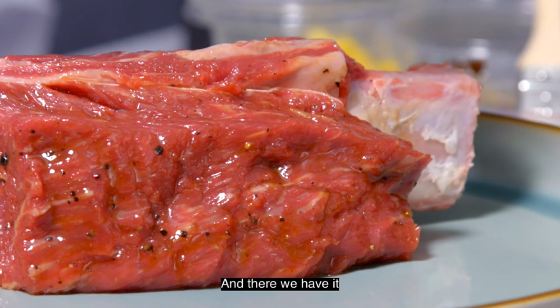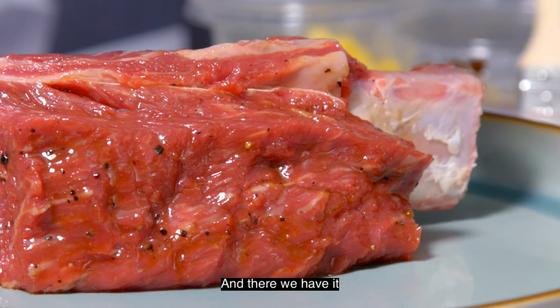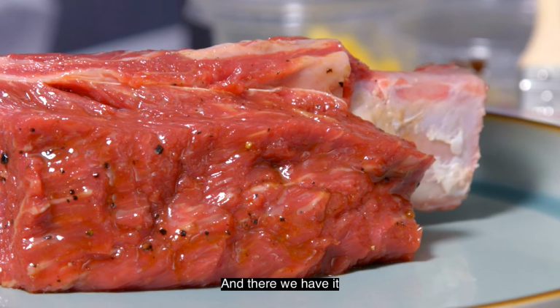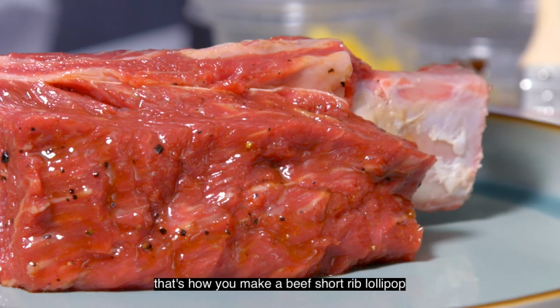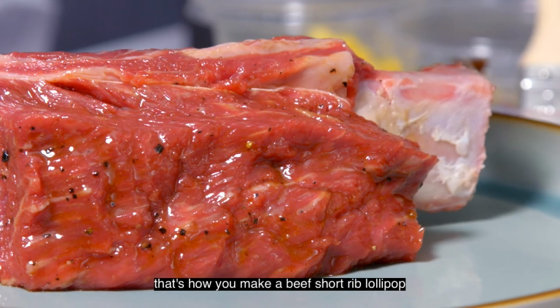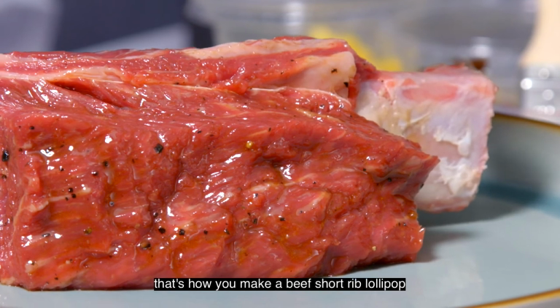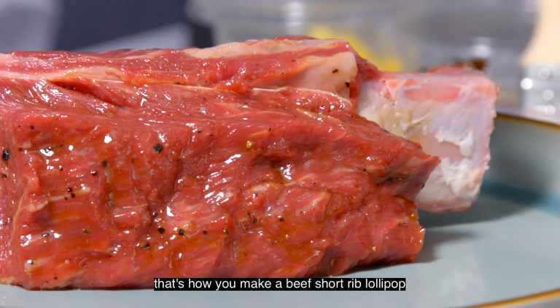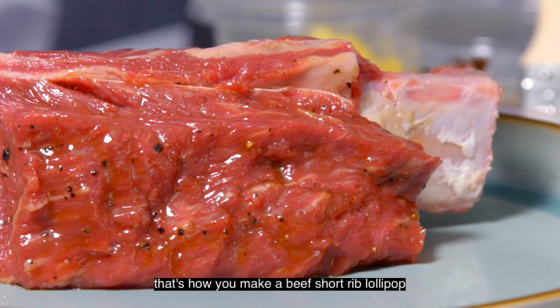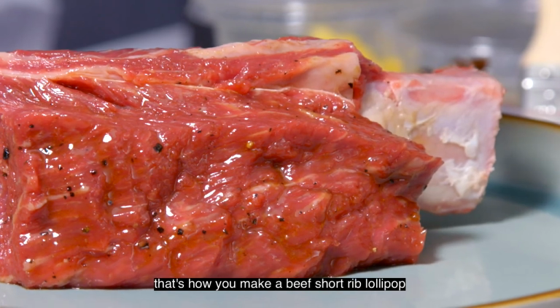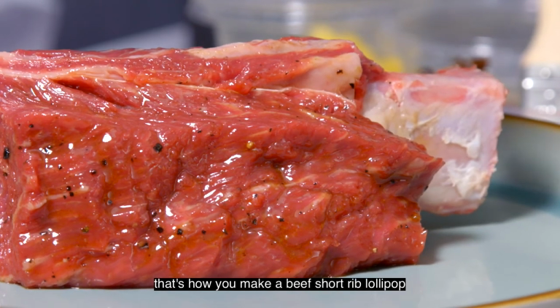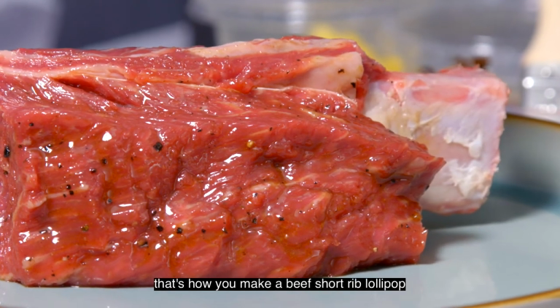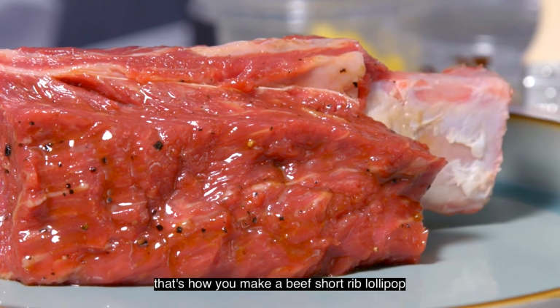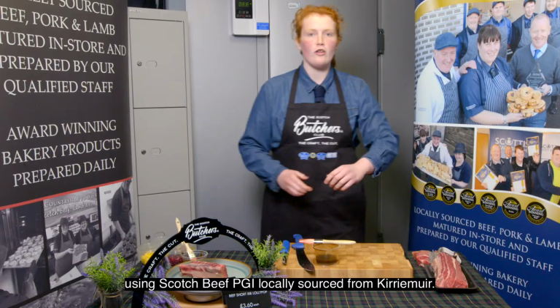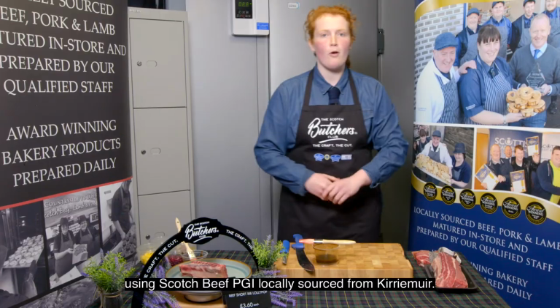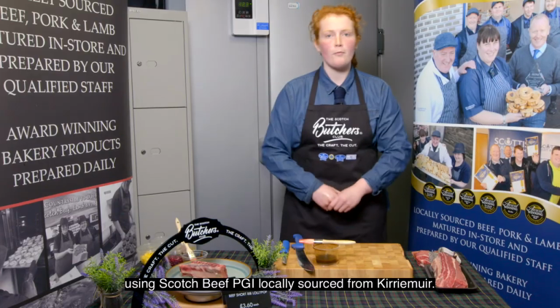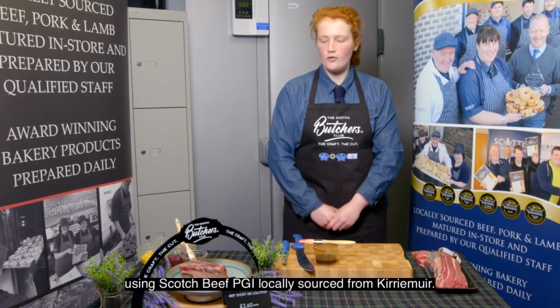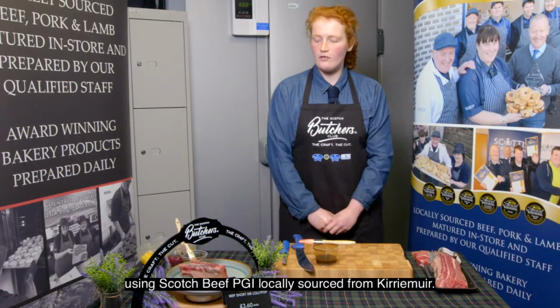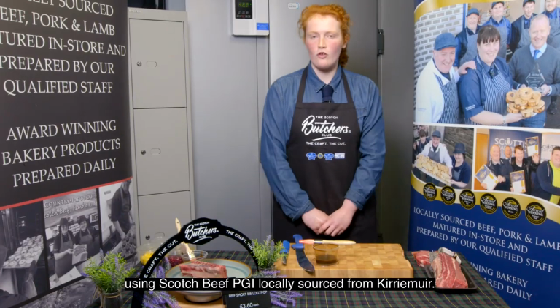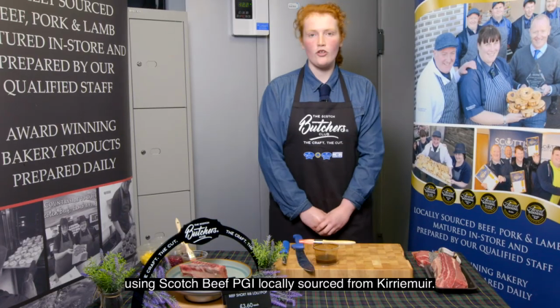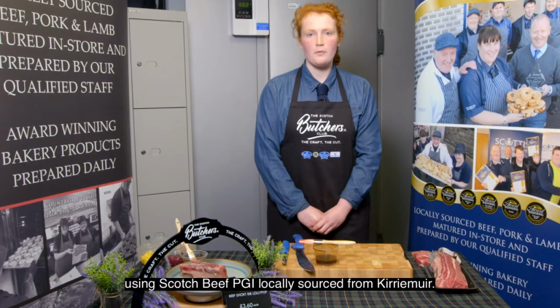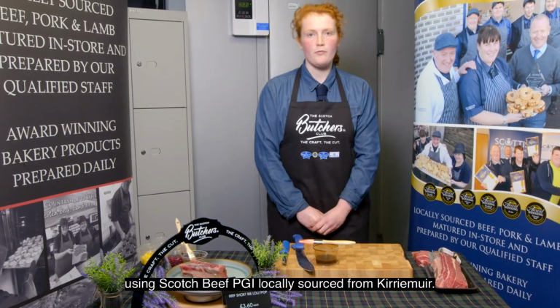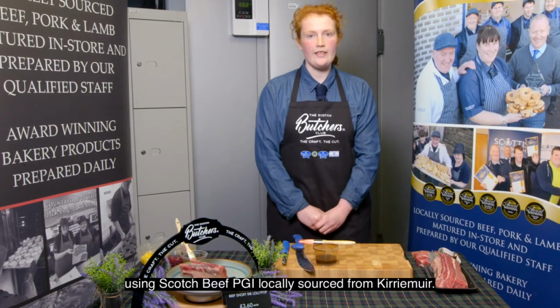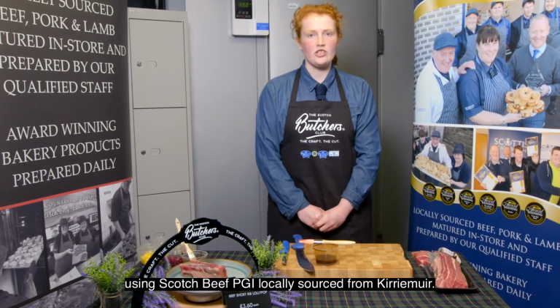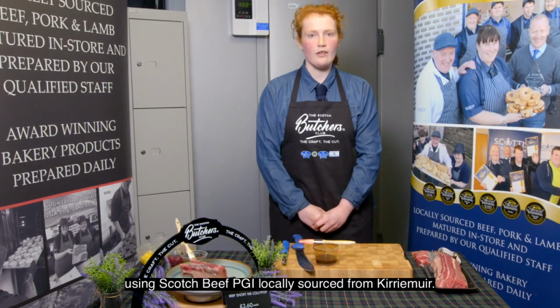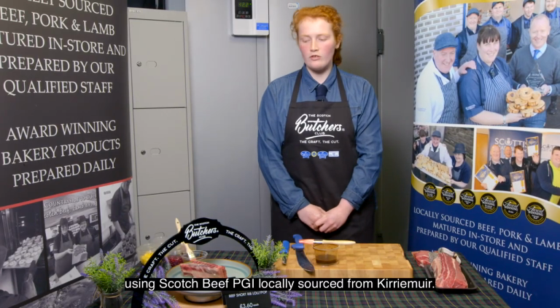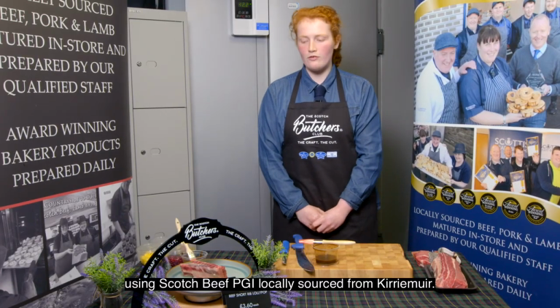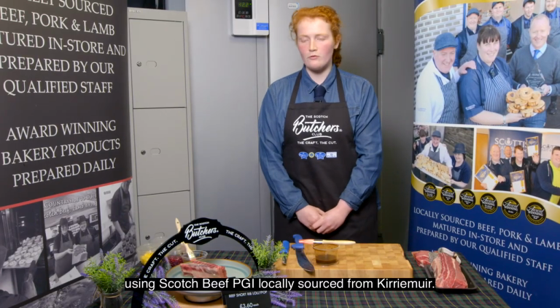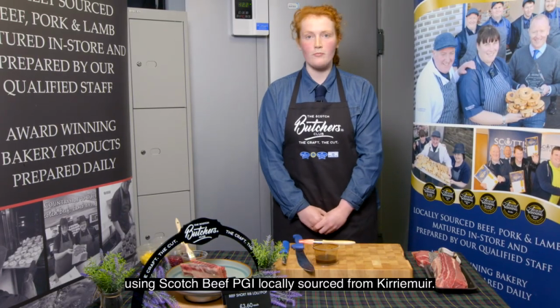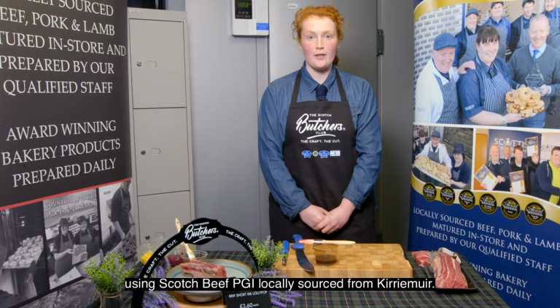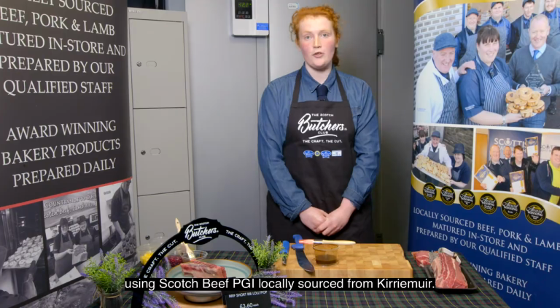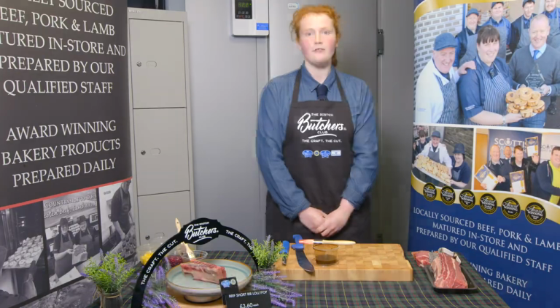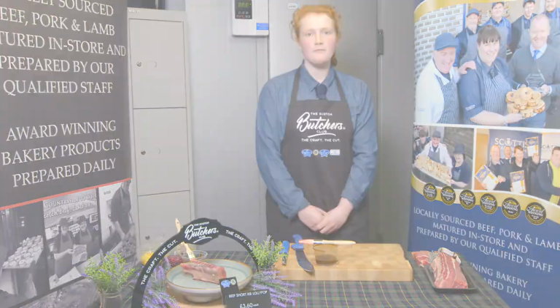And there we have it — that's how you make a beef short rib lollipop using Scotch beef PGI, locally sourced from Kirriemuir.